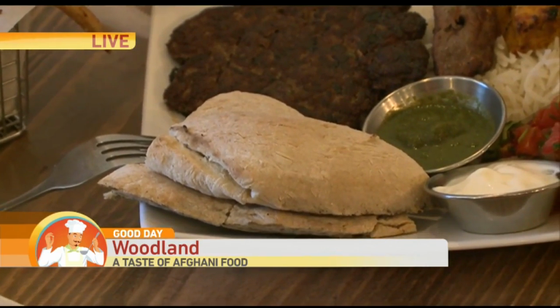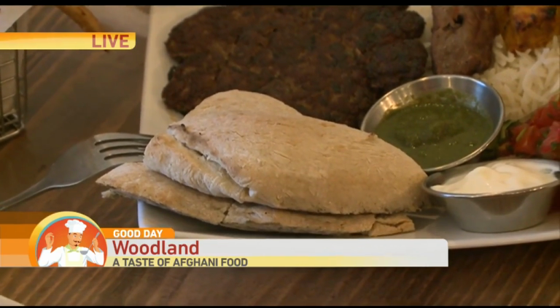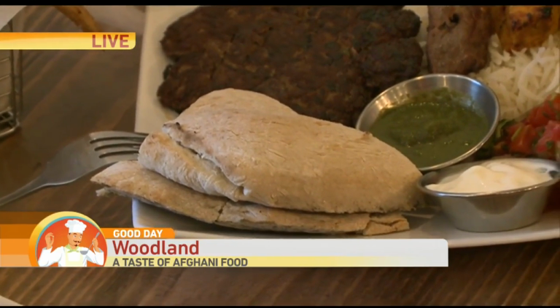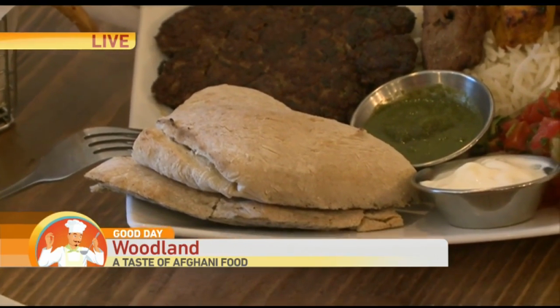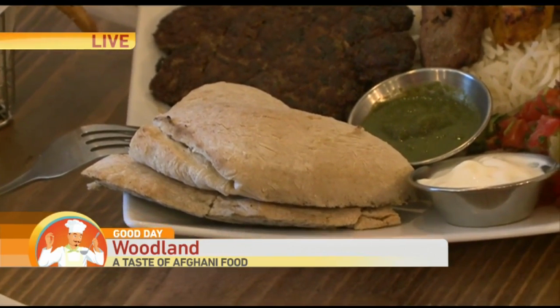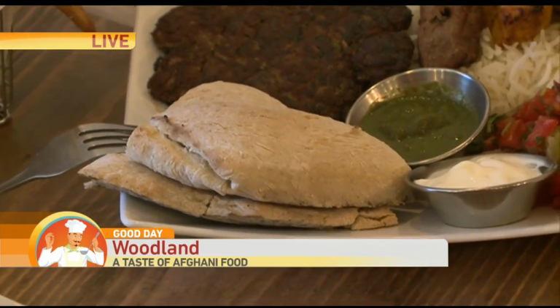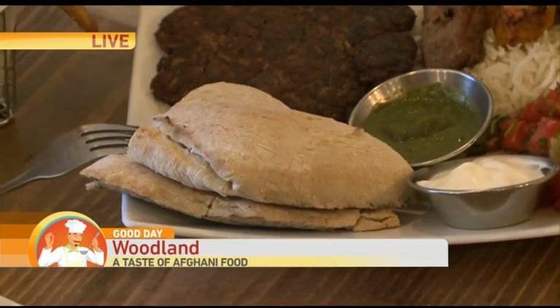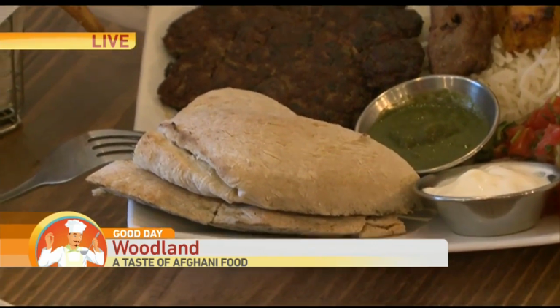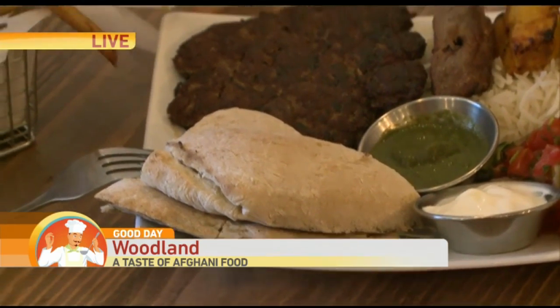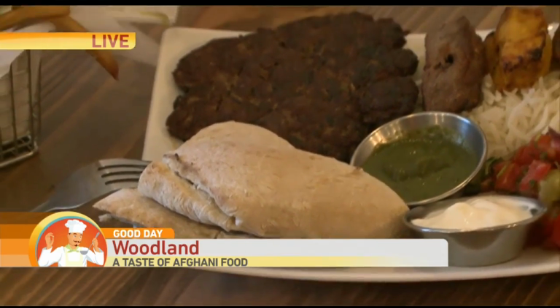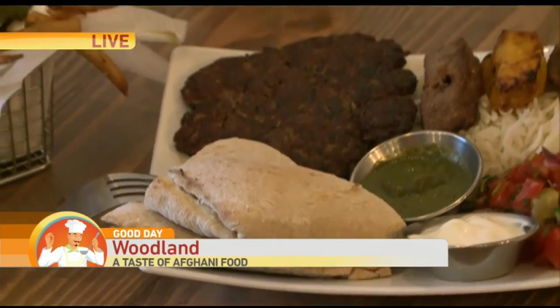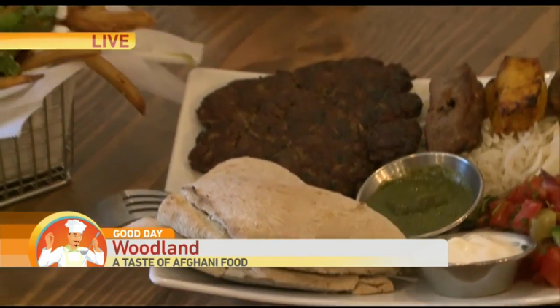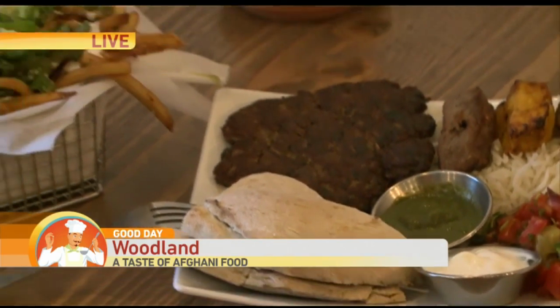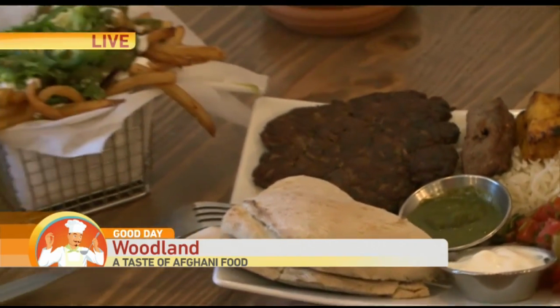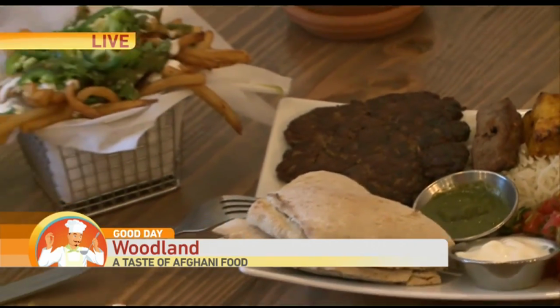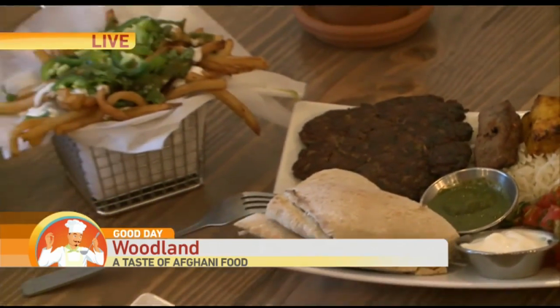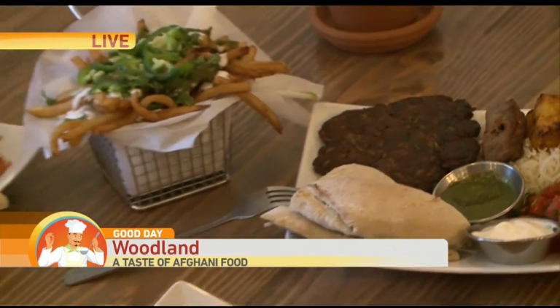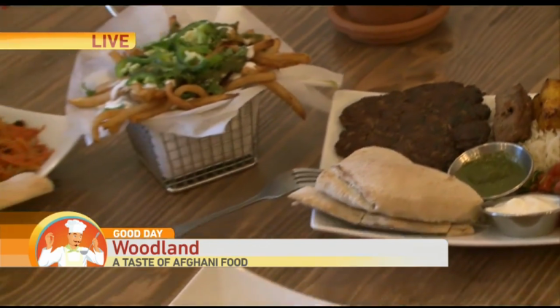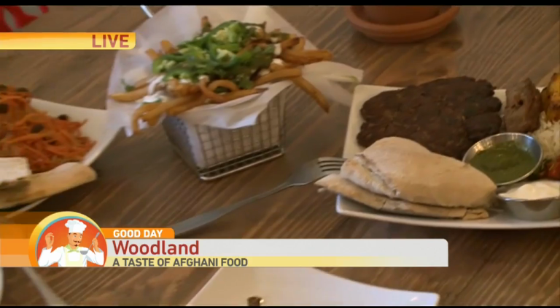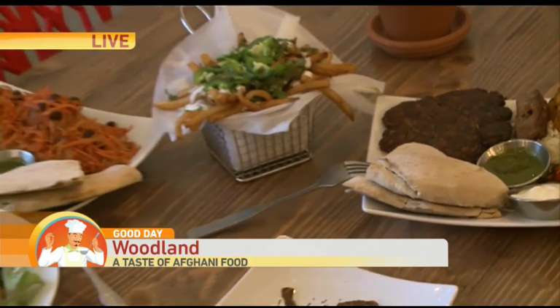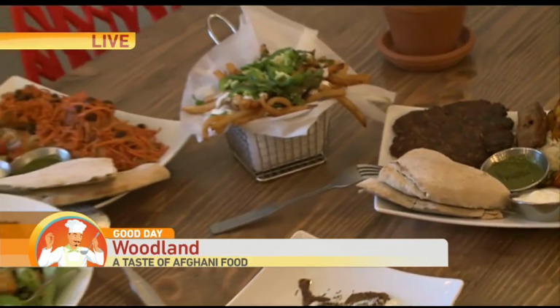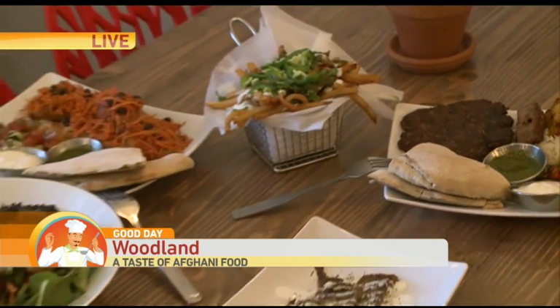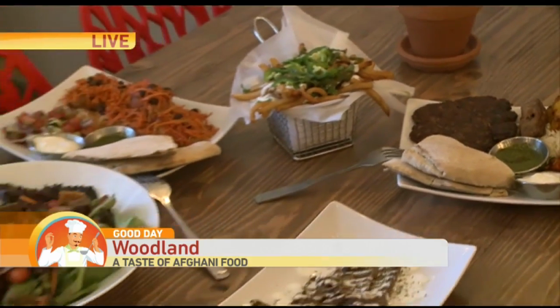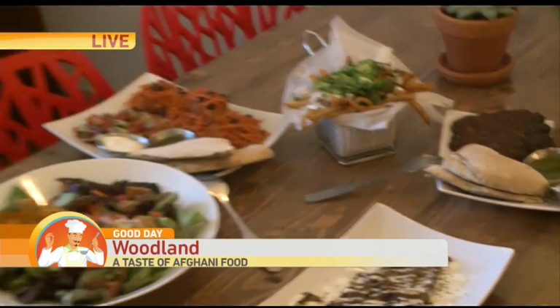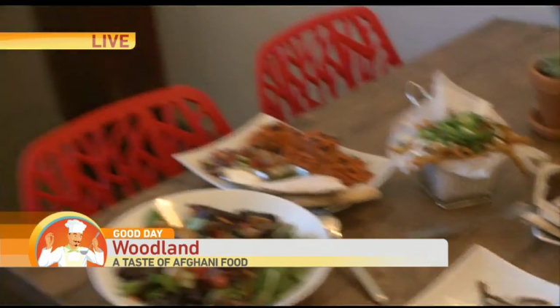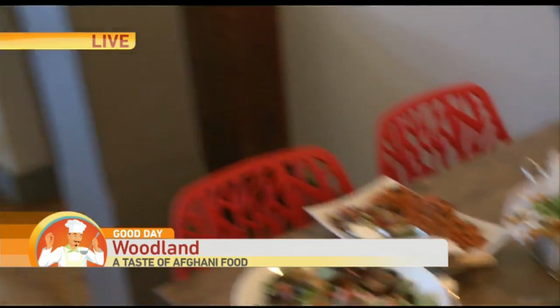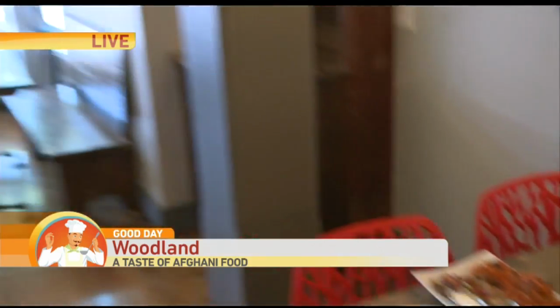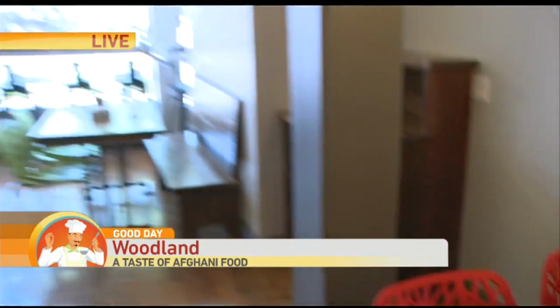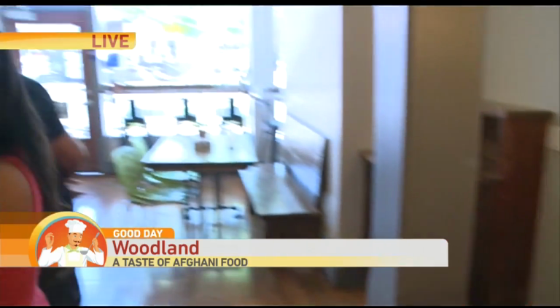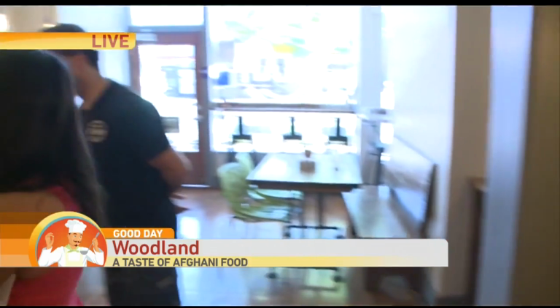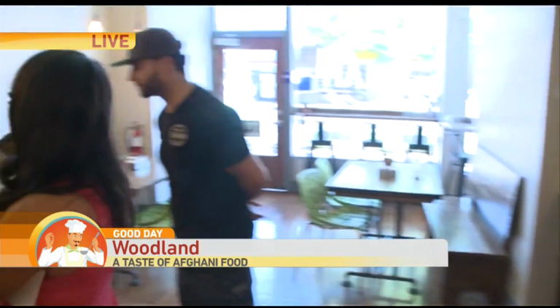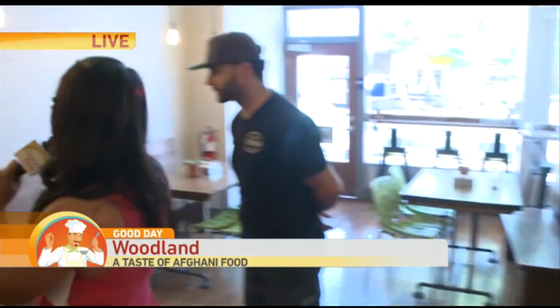We make it here fresh per order. It's very nice and warm when you come in. I love it — sounds delicious.